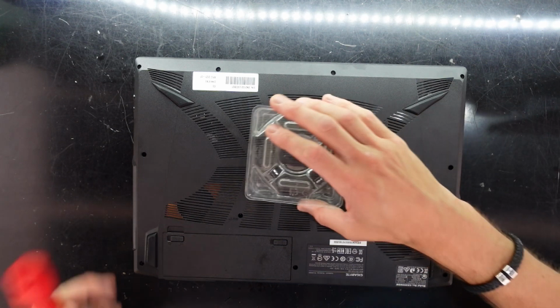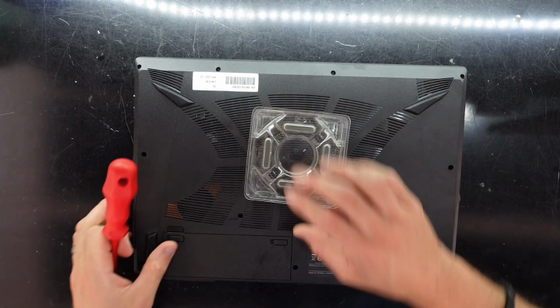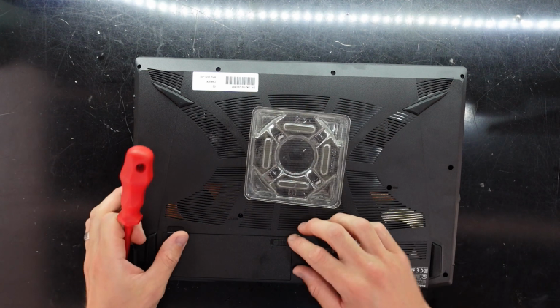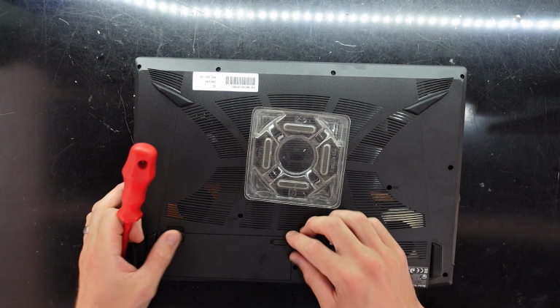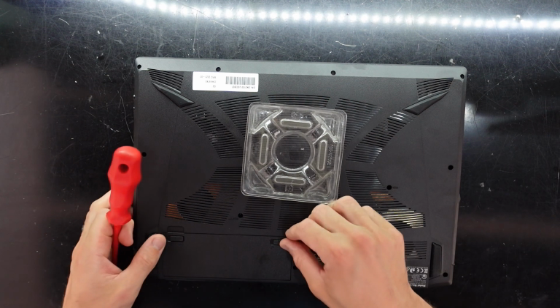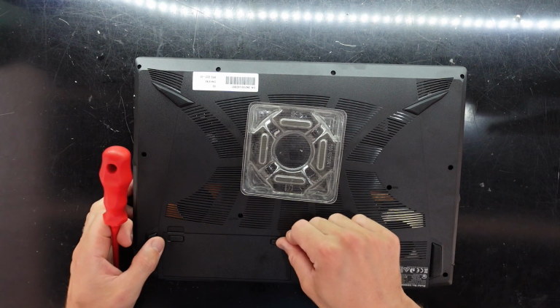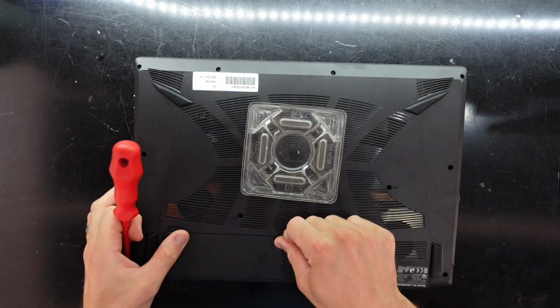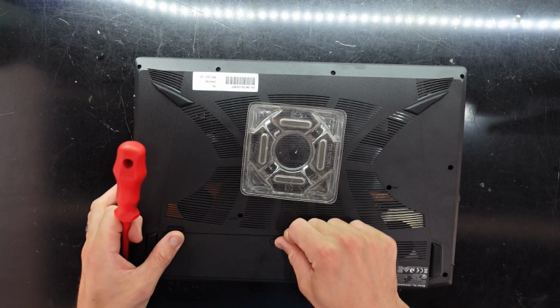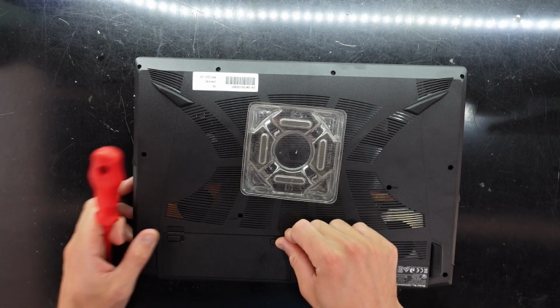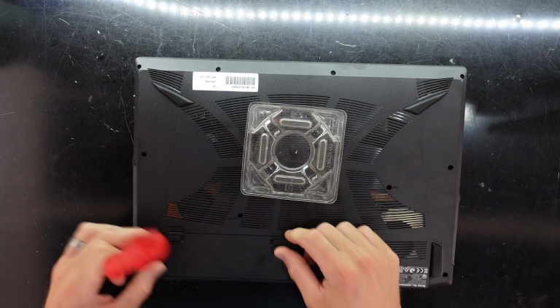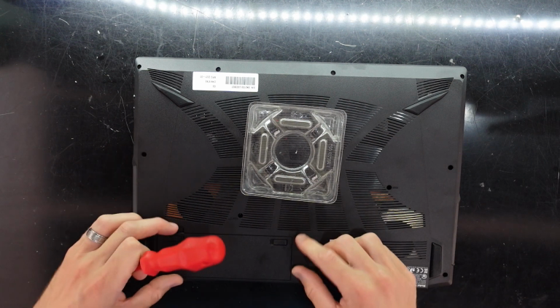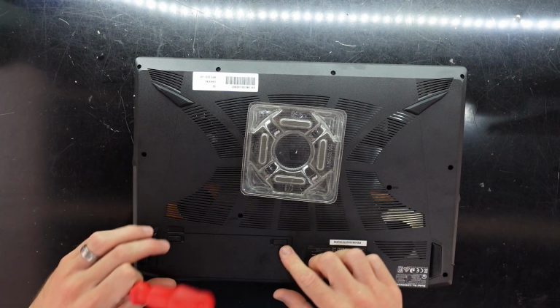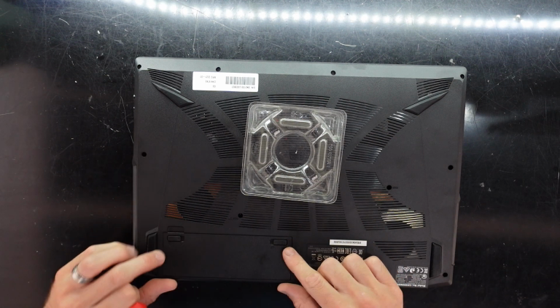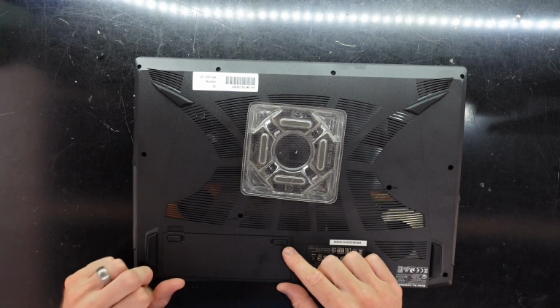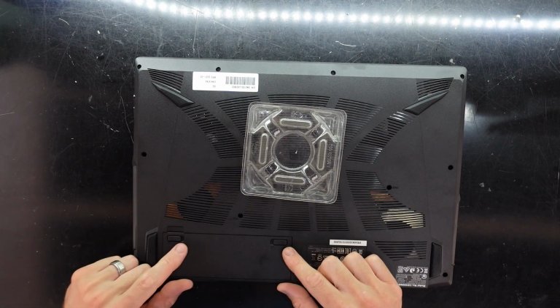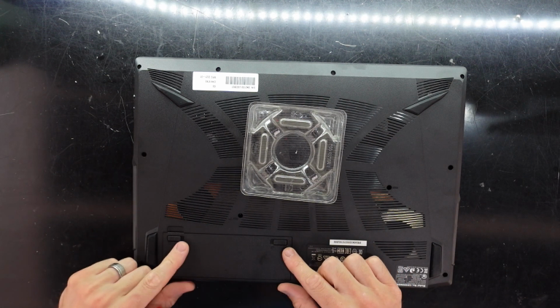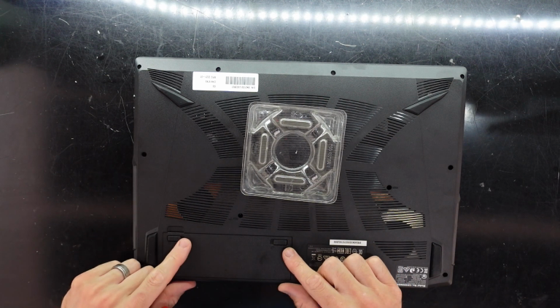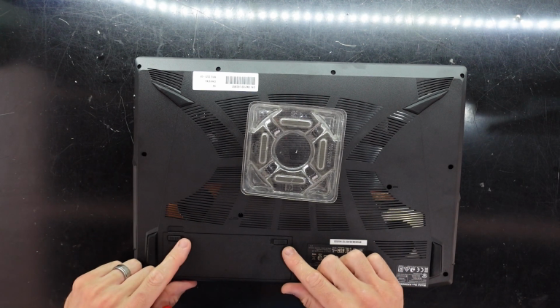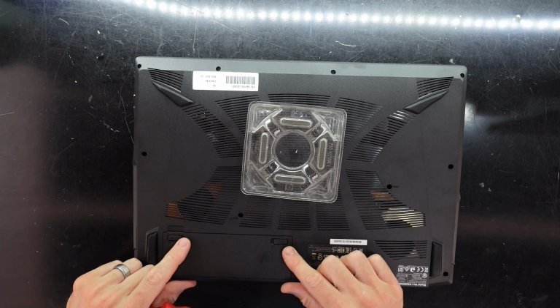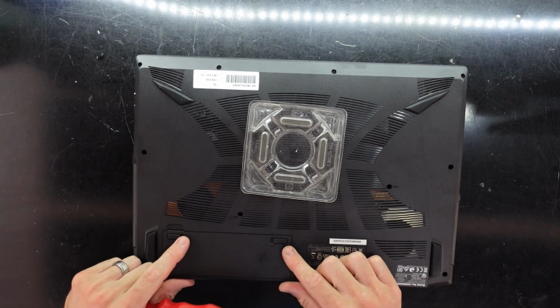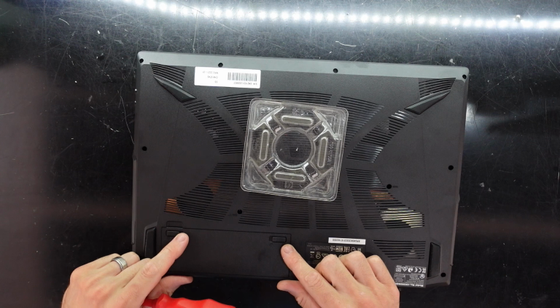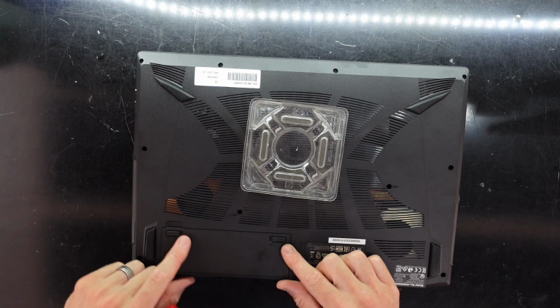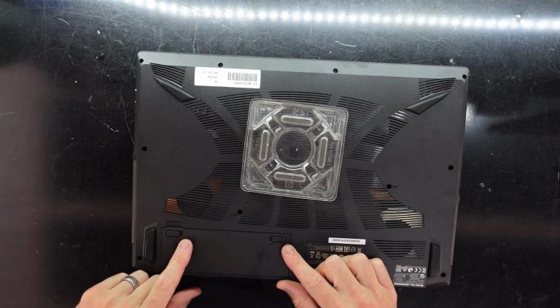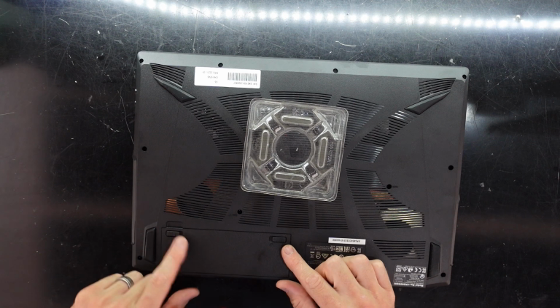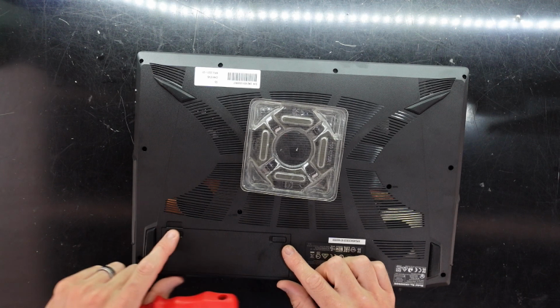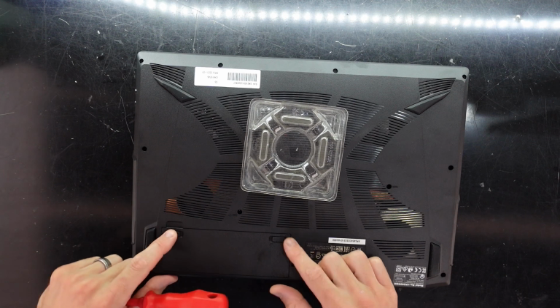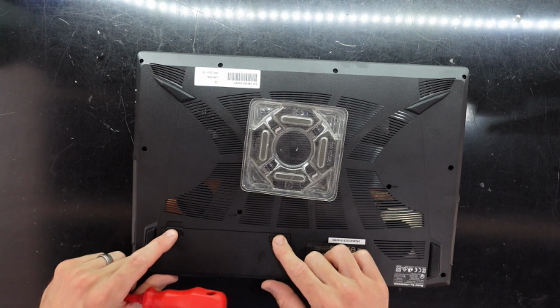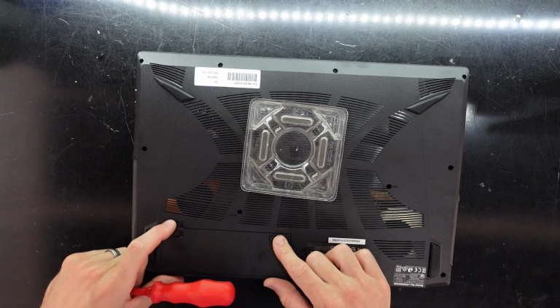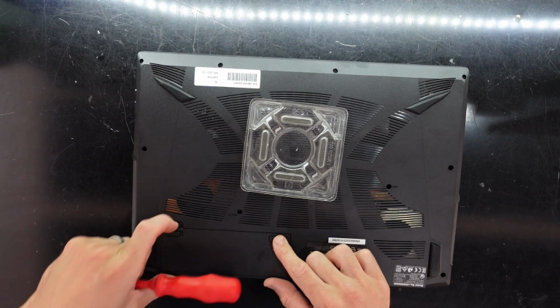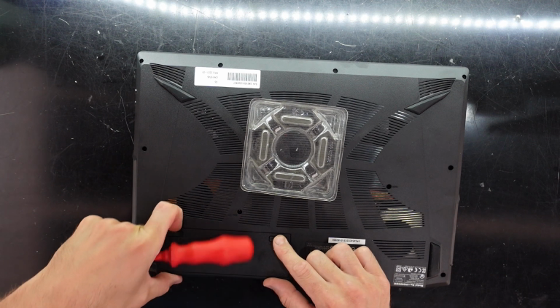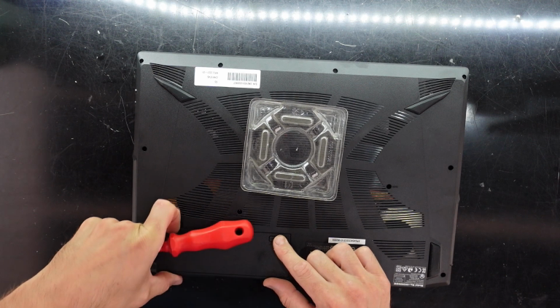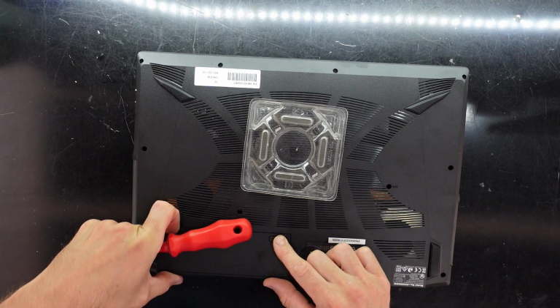First, take the battery out - we use the little sliders here on the side.